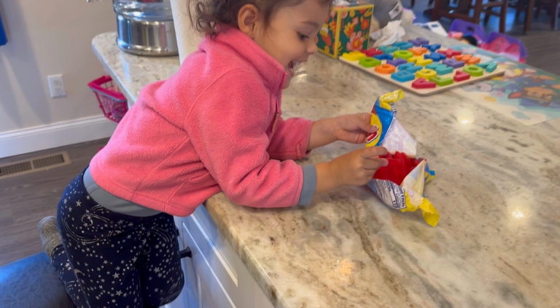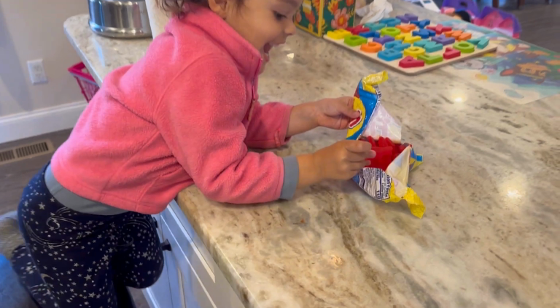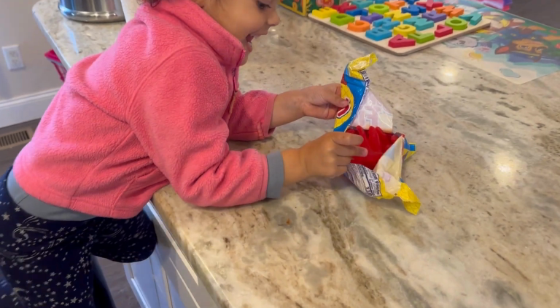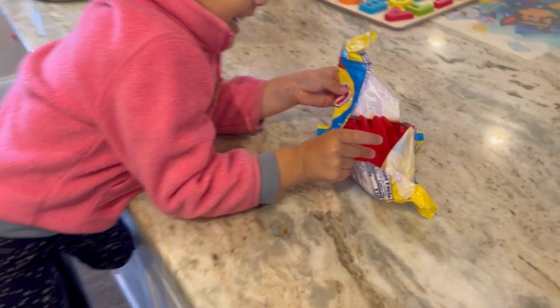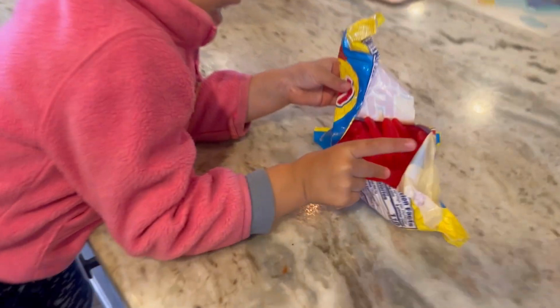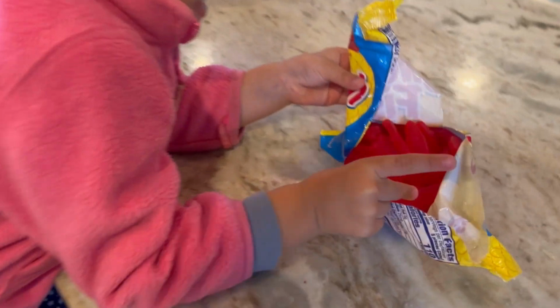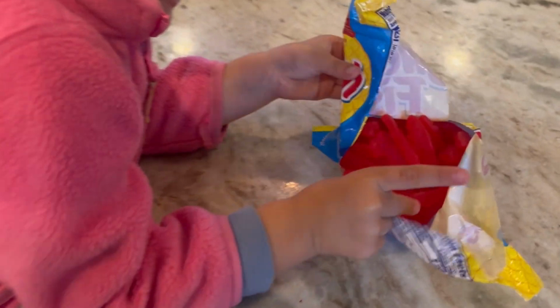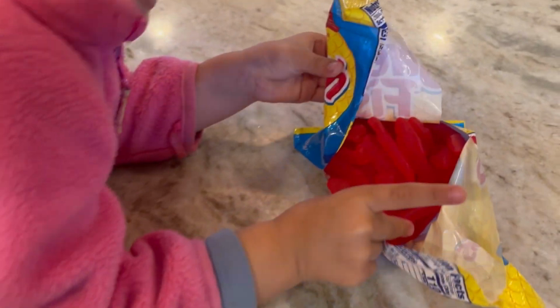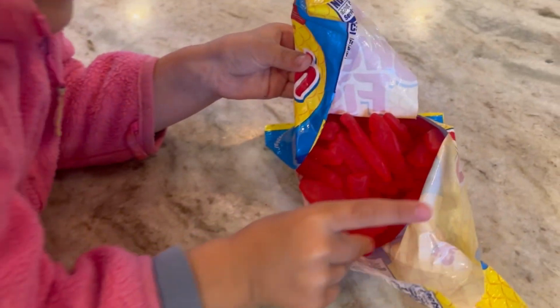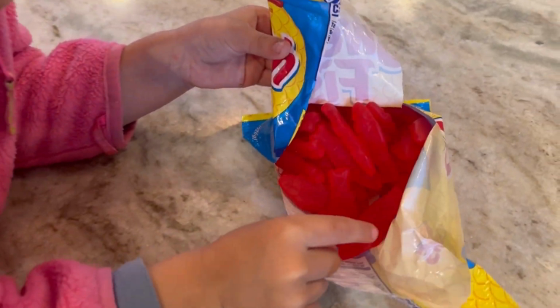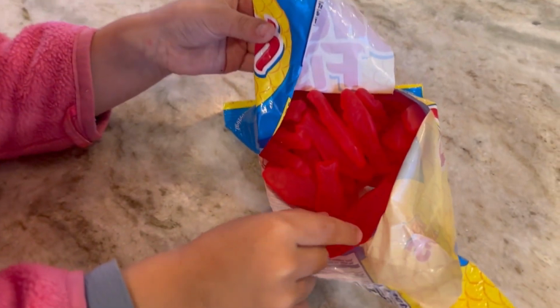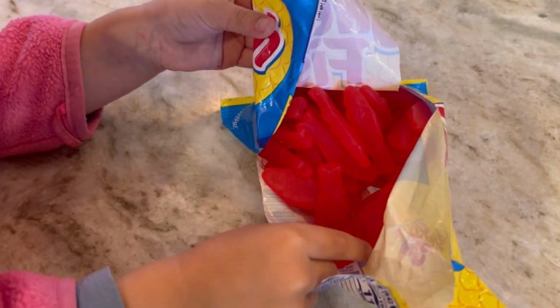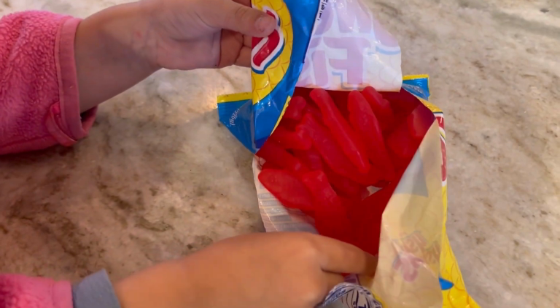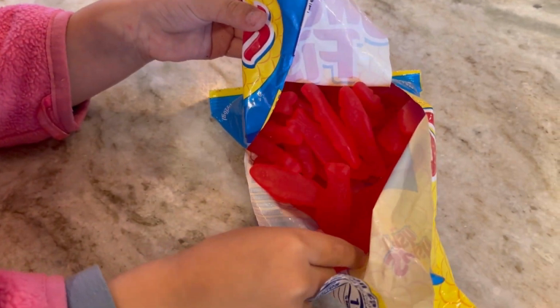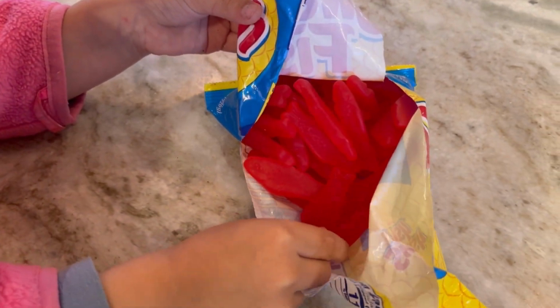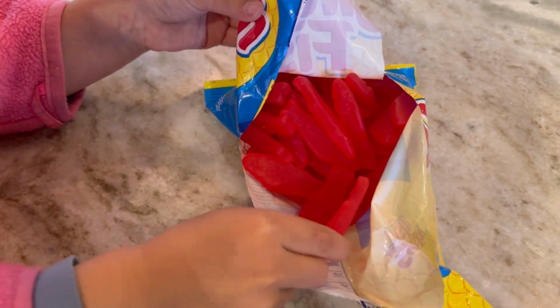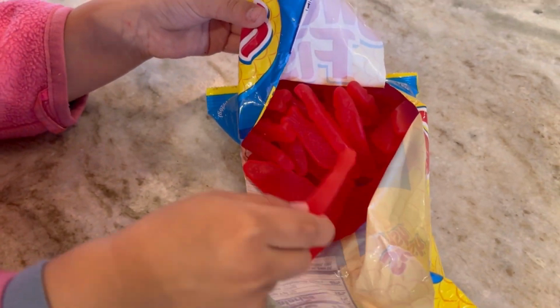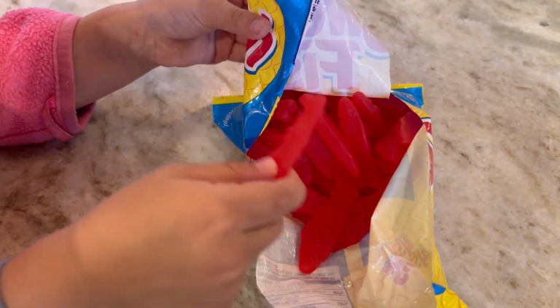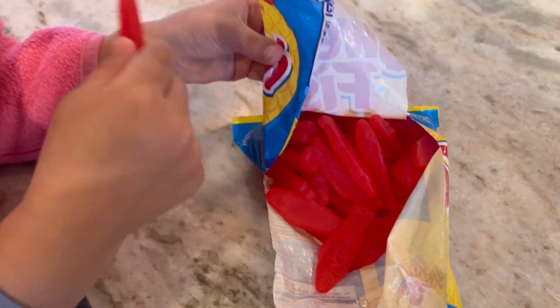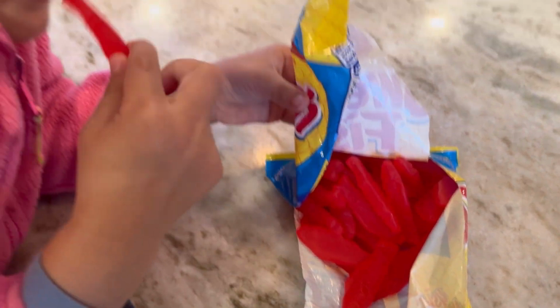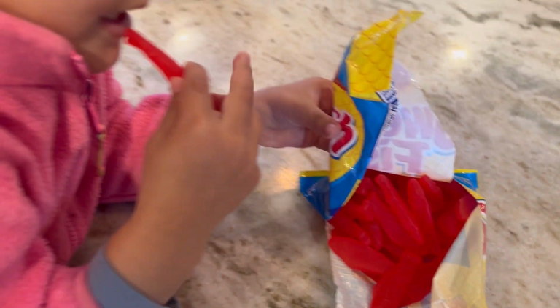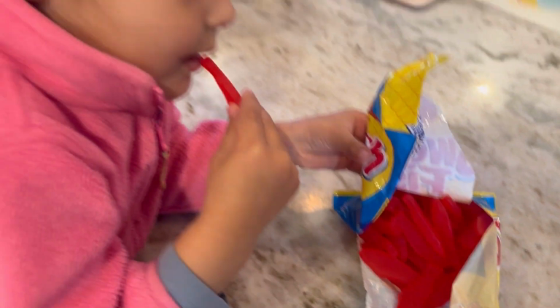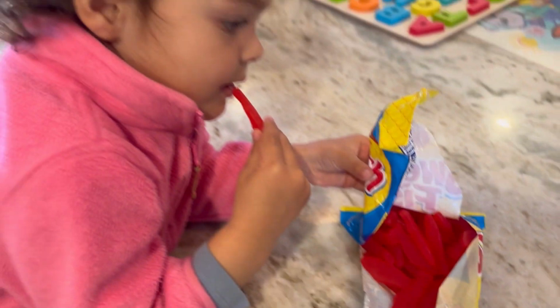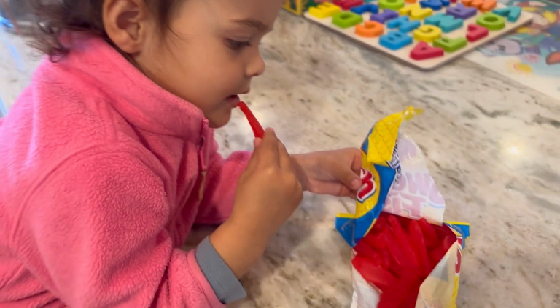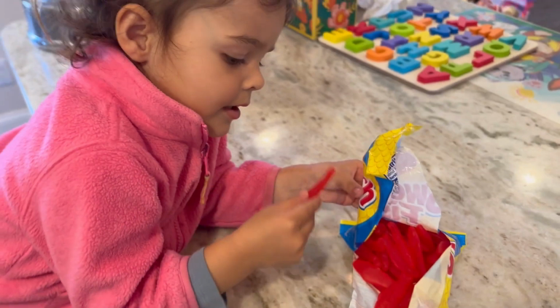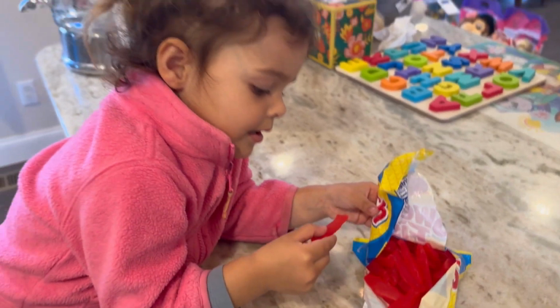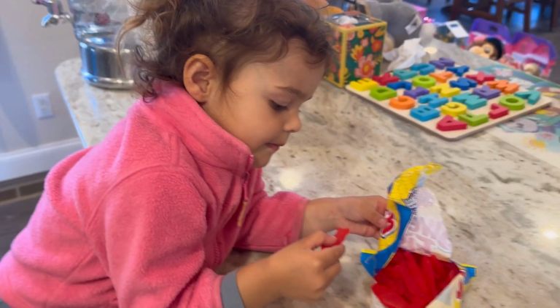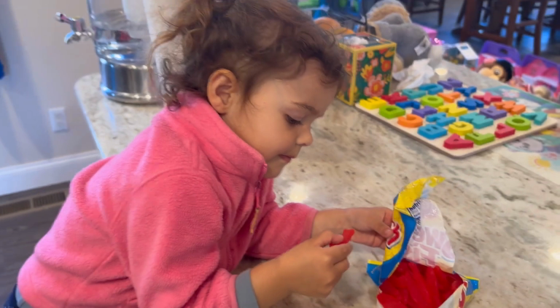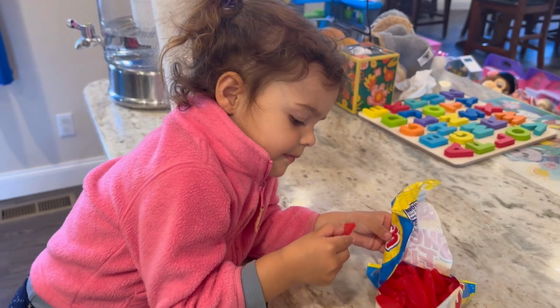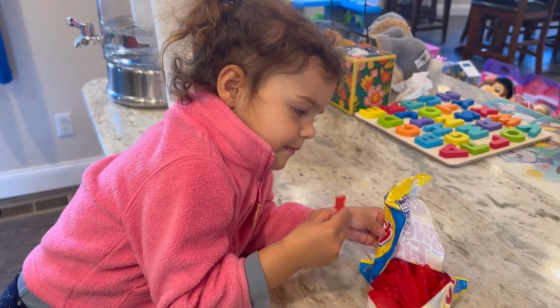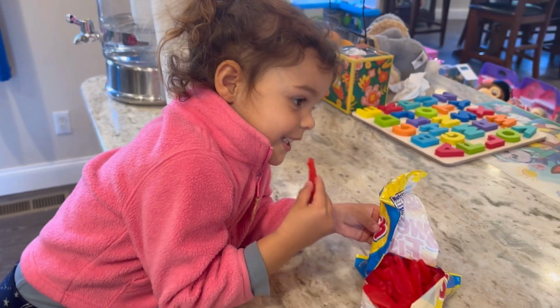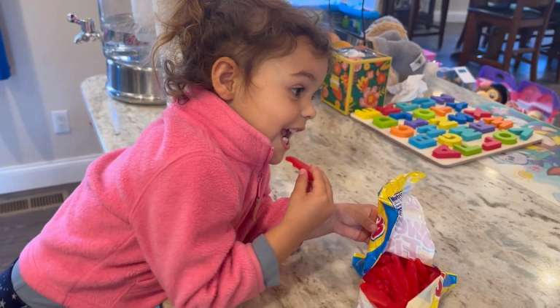Wow, we have fish here! Do you want to try it? Yeah!